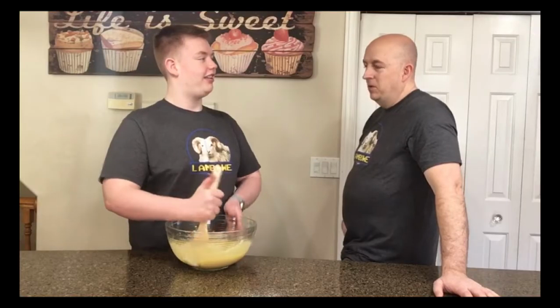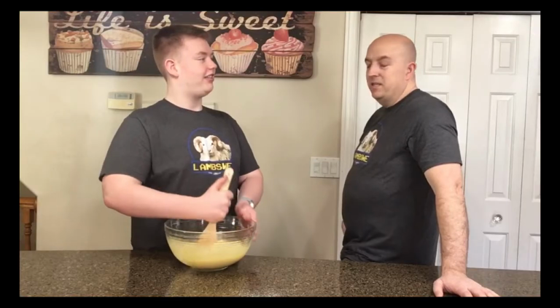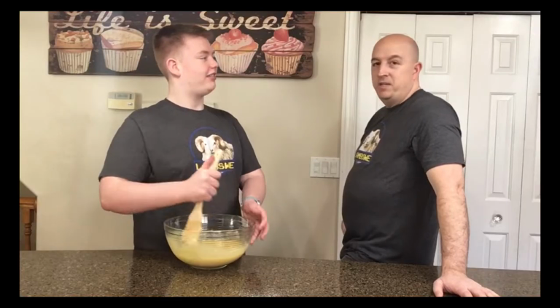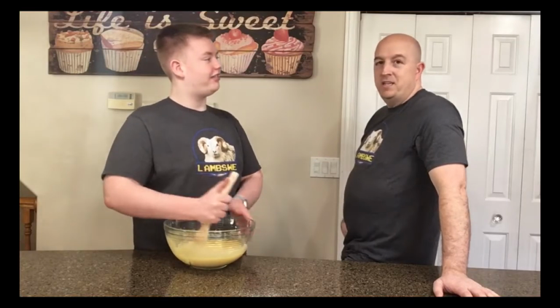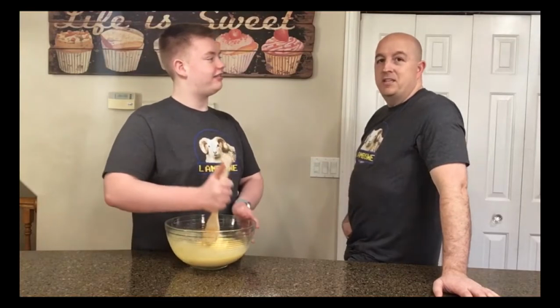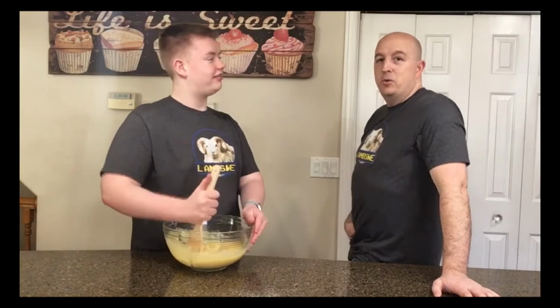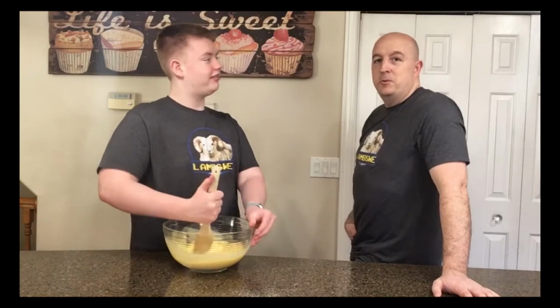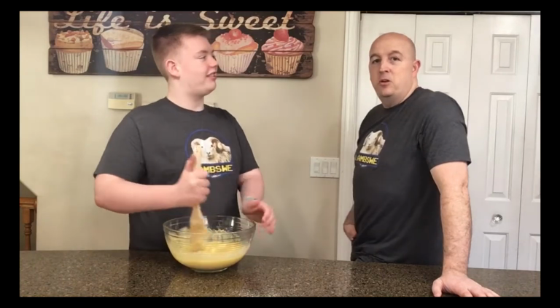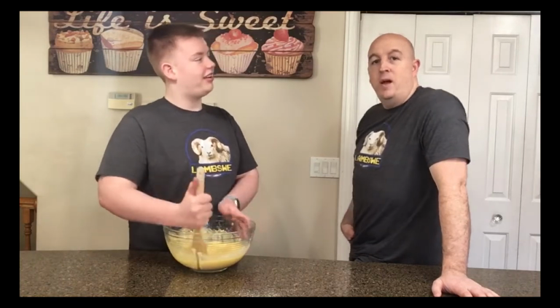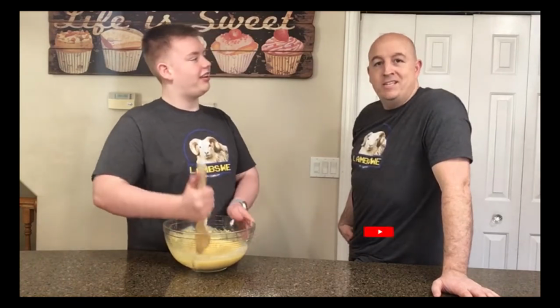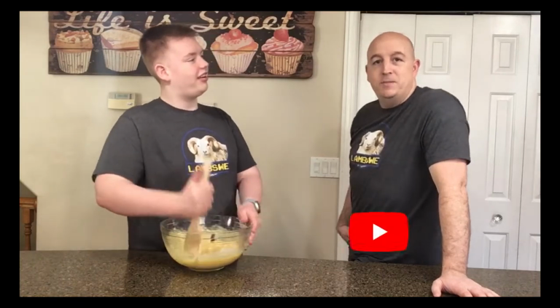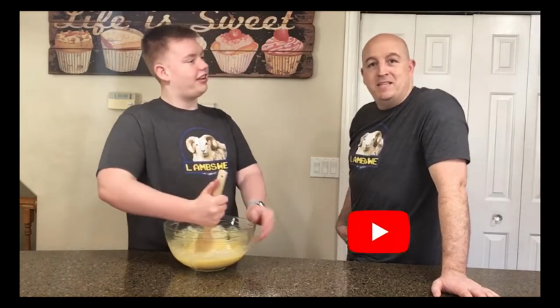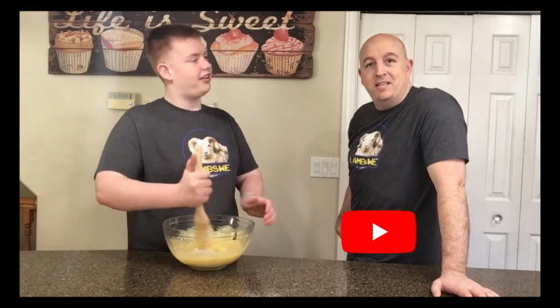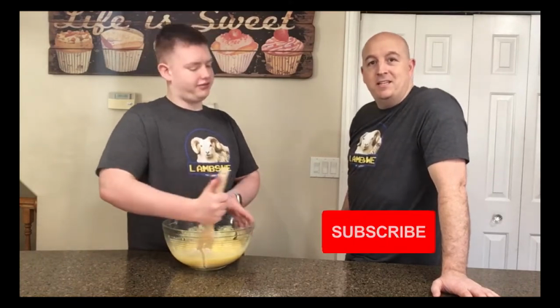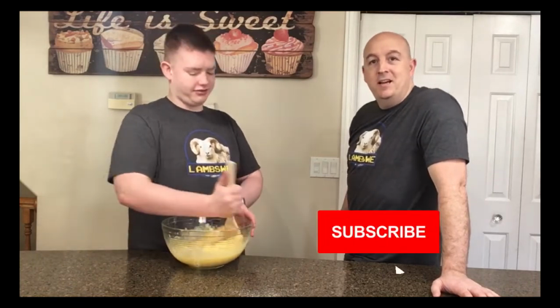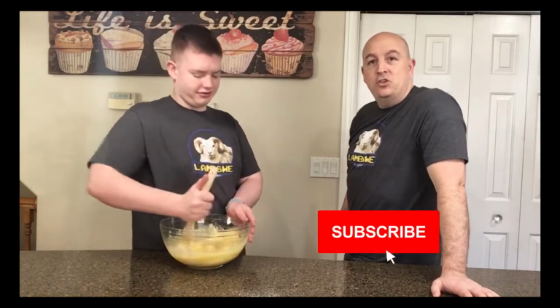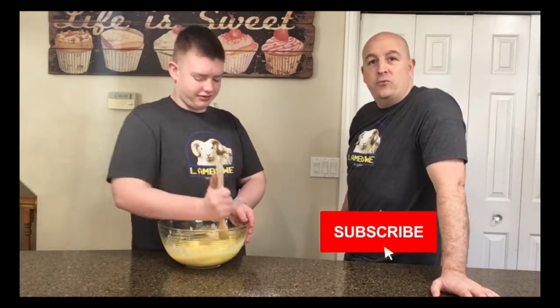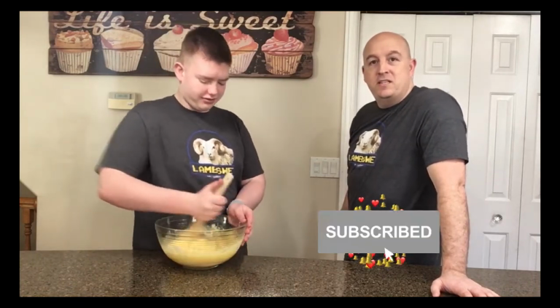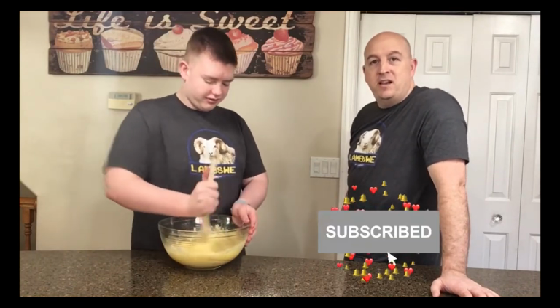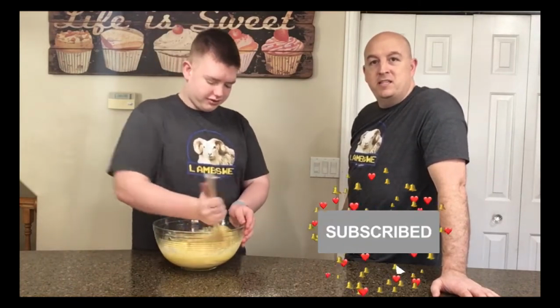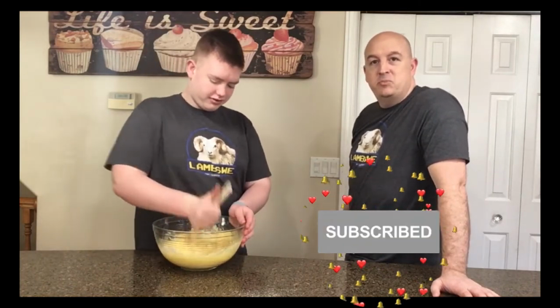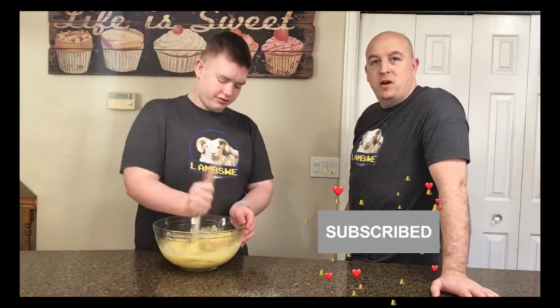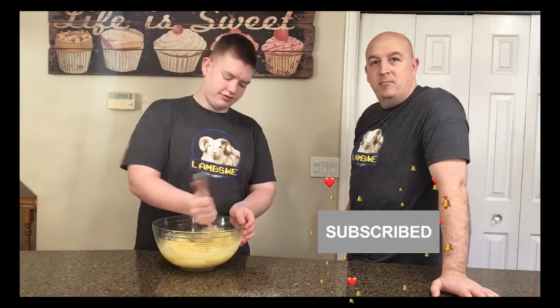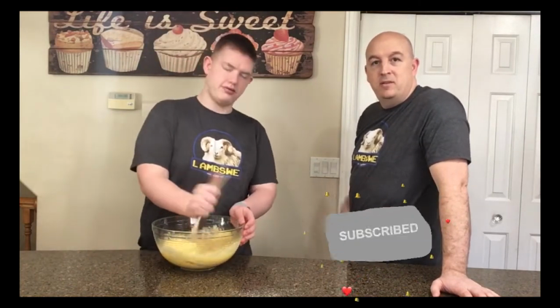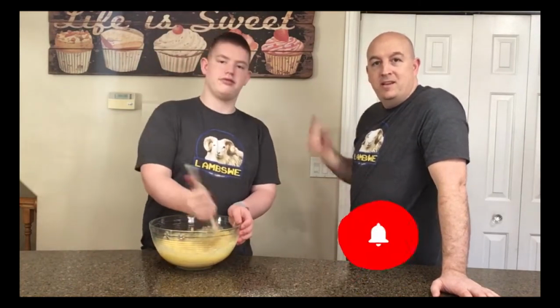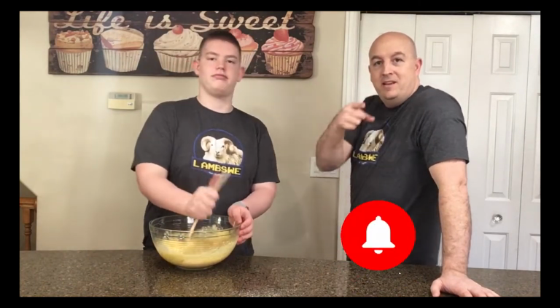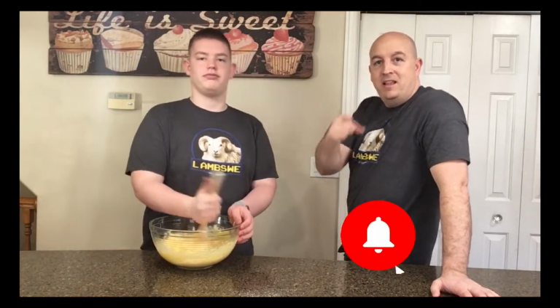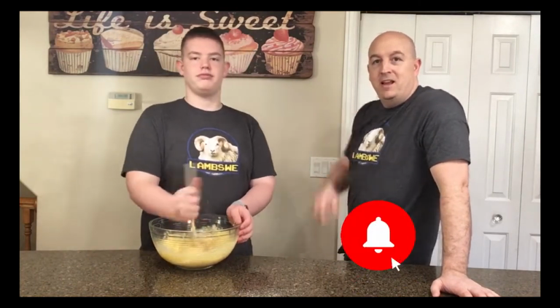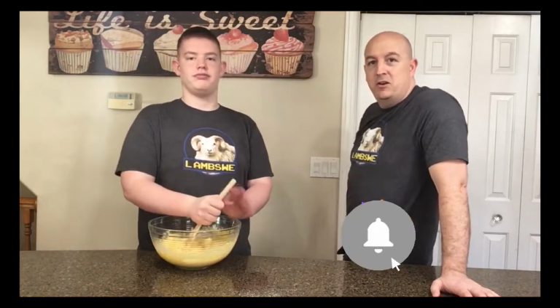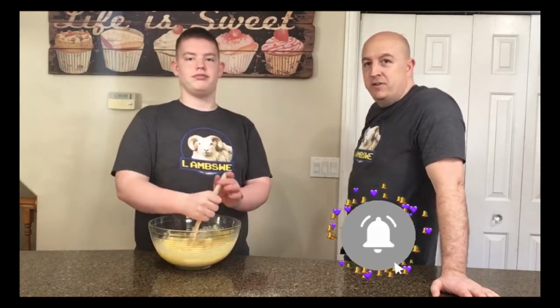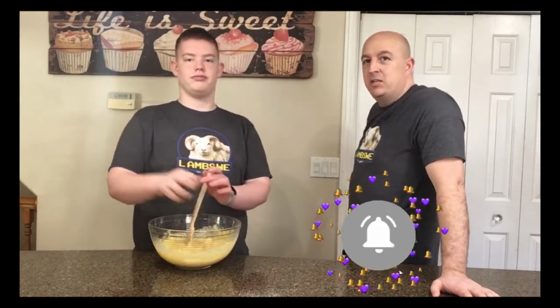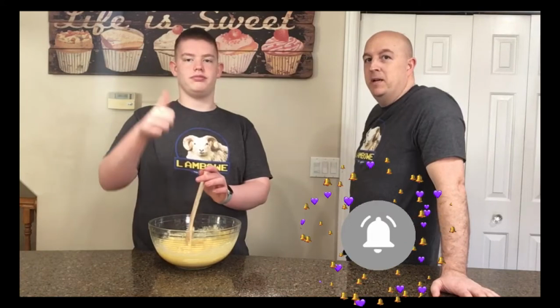Recipe's in the description below. While Ashton's mixing this, don't forget to like and subscribe. Hit that like and notification button.